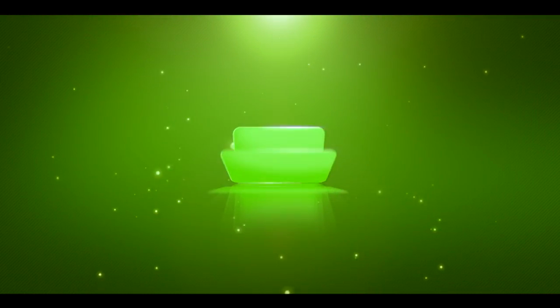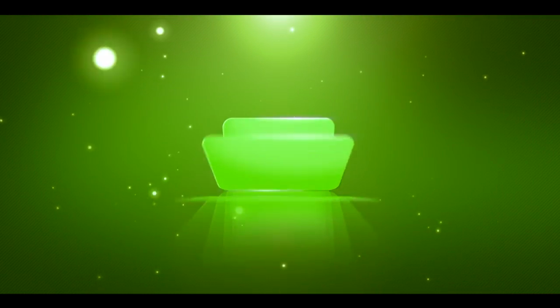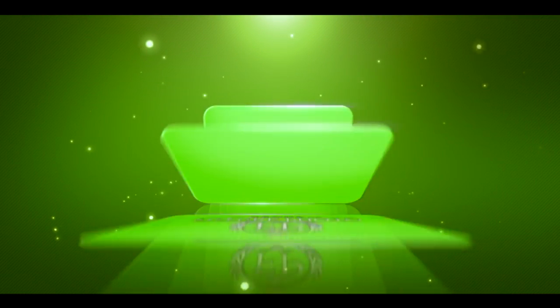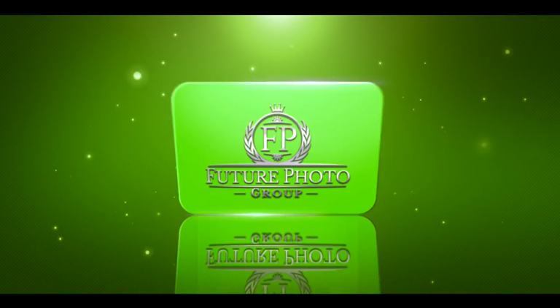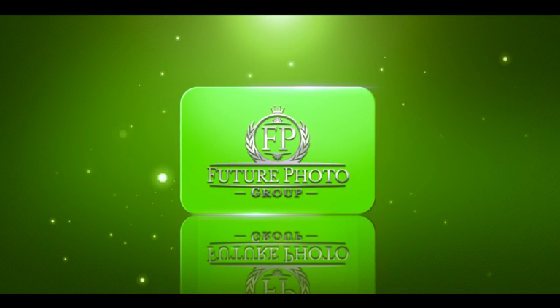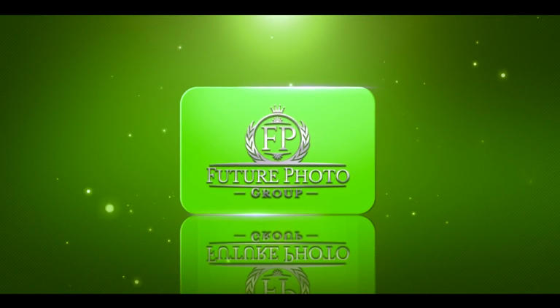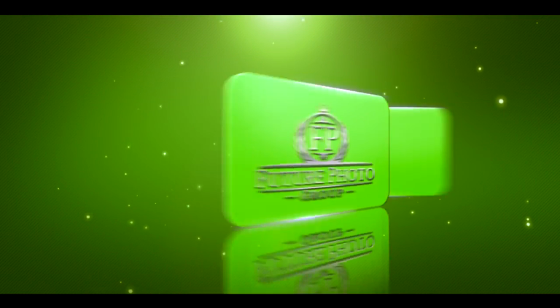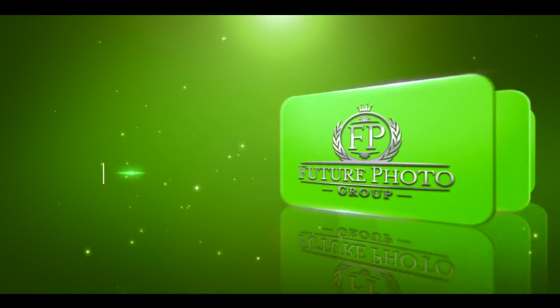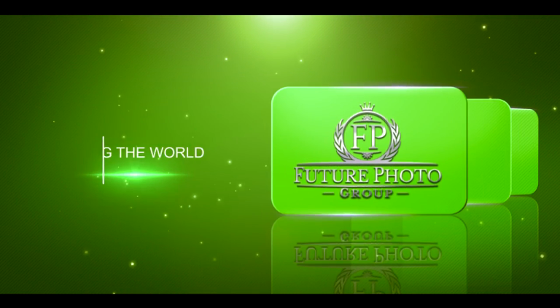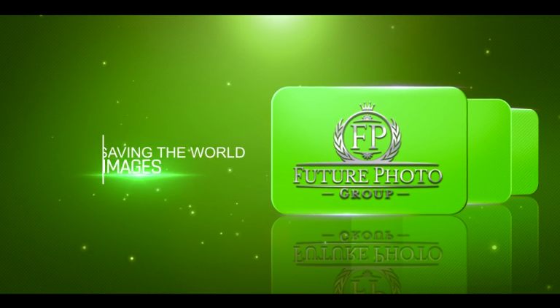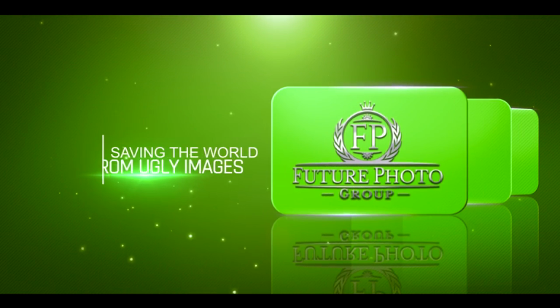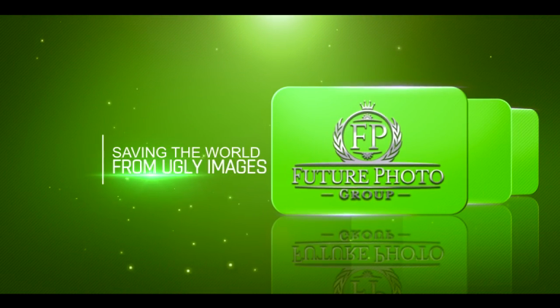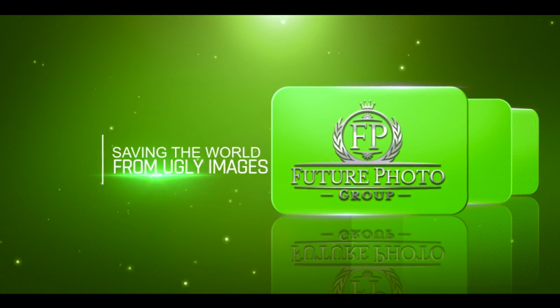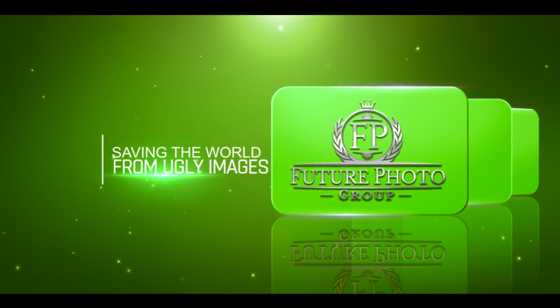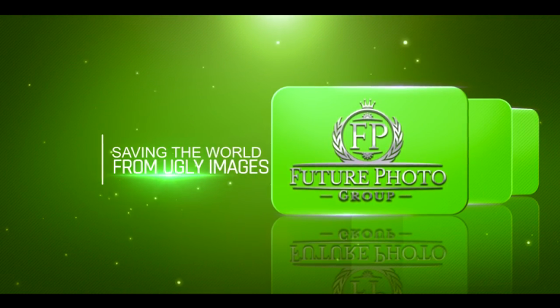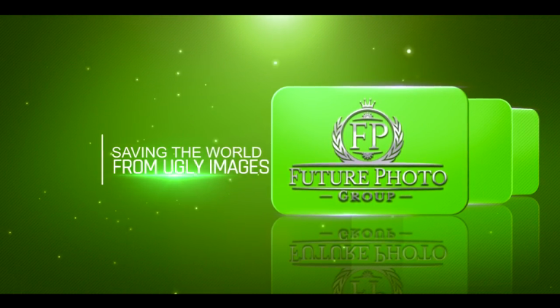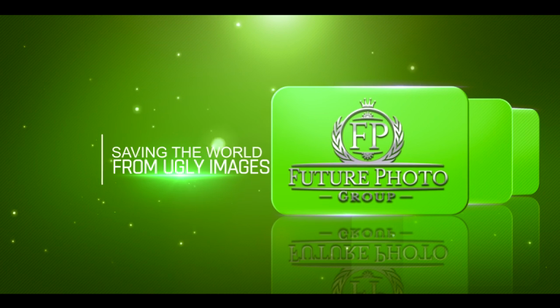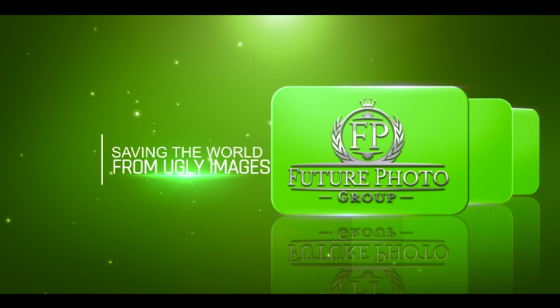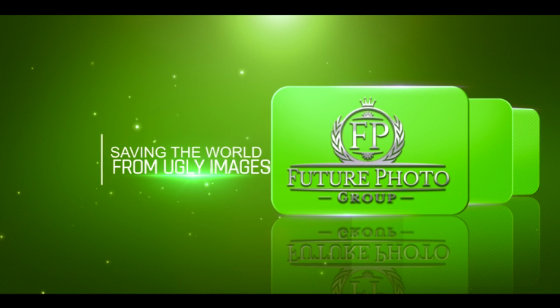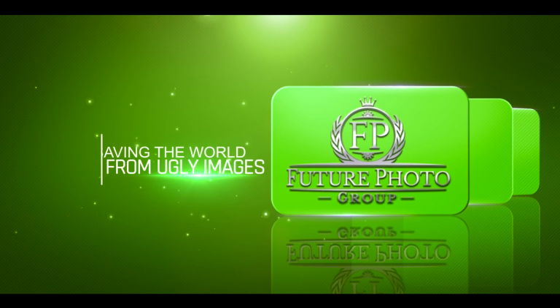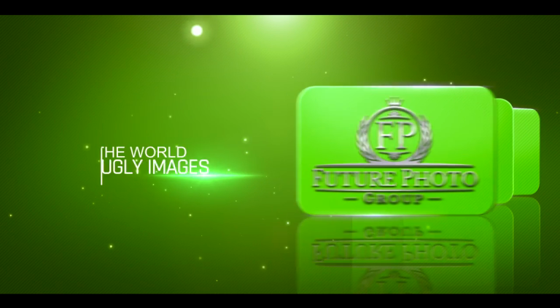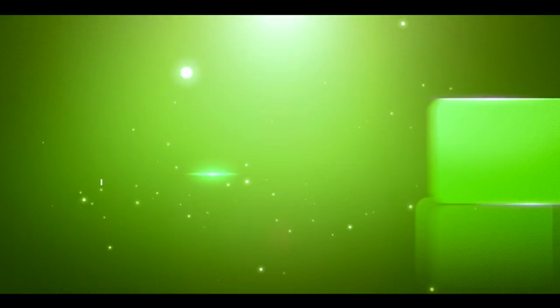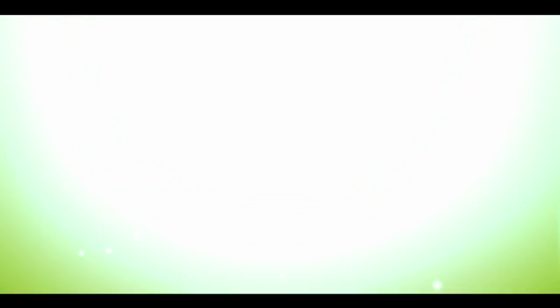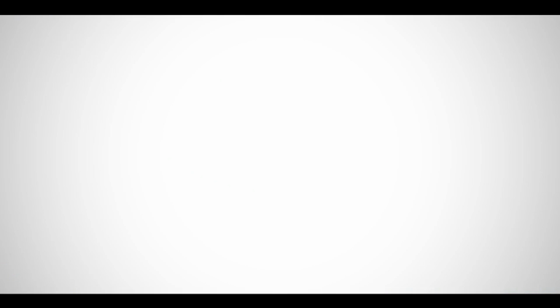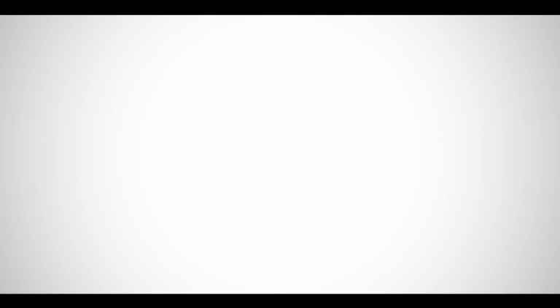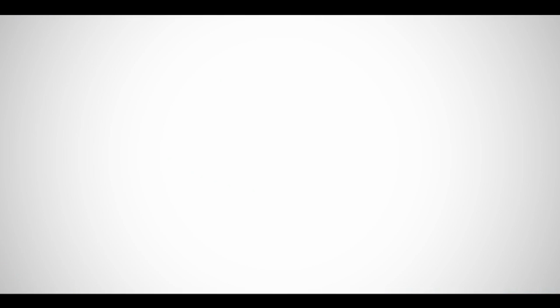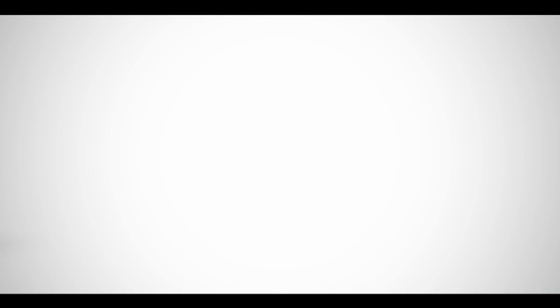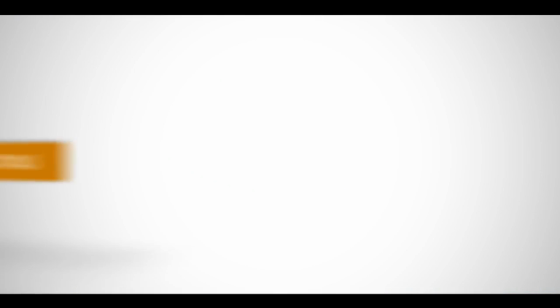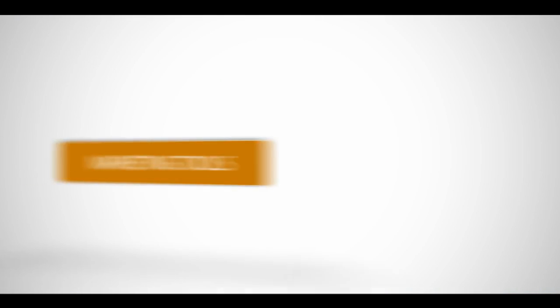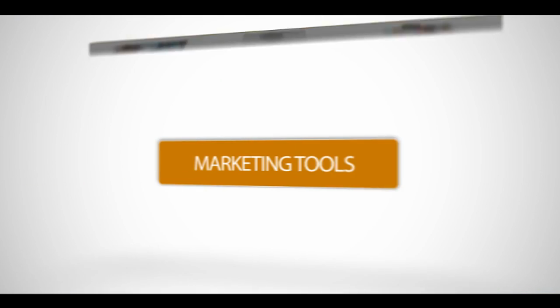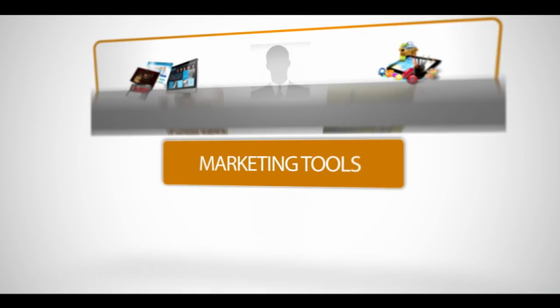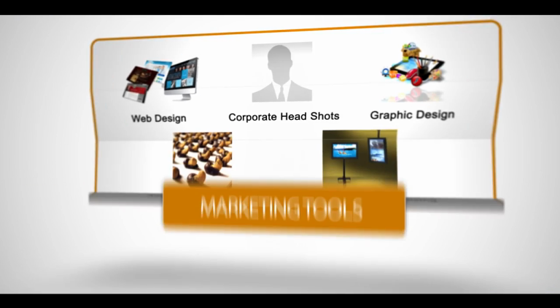Future Photo Group — saving the world from ugly images. If you like our photo booths, check out some of our other marketing tools.